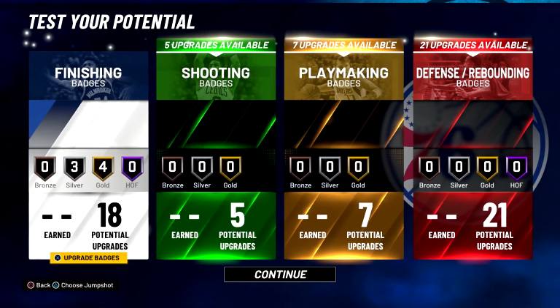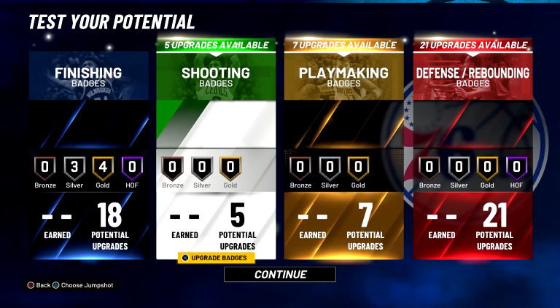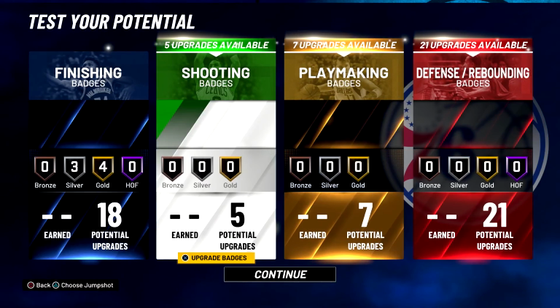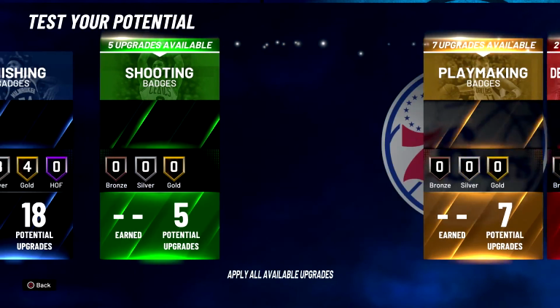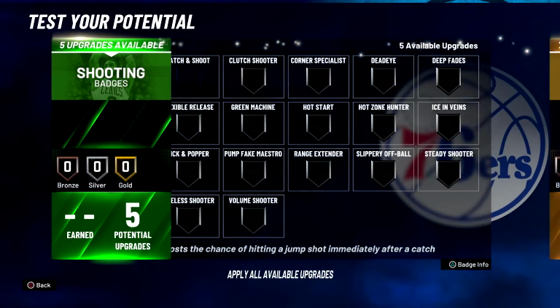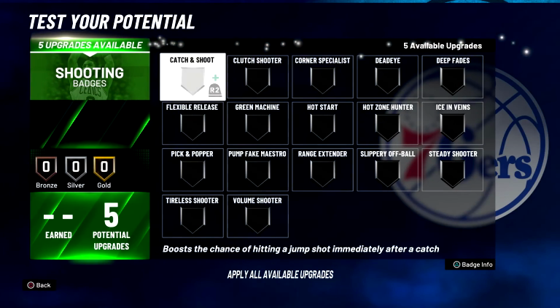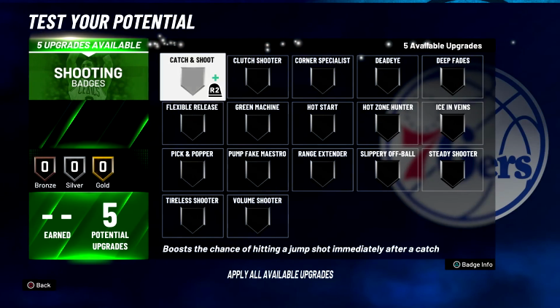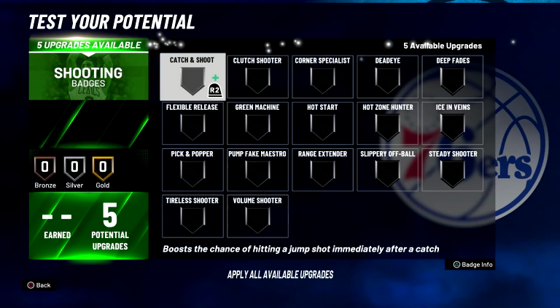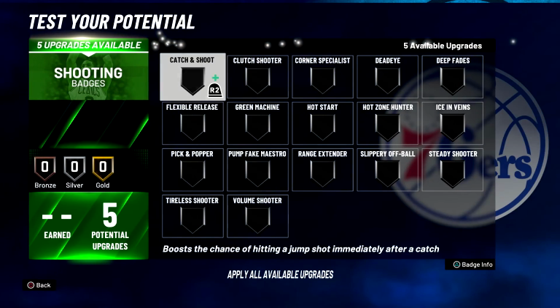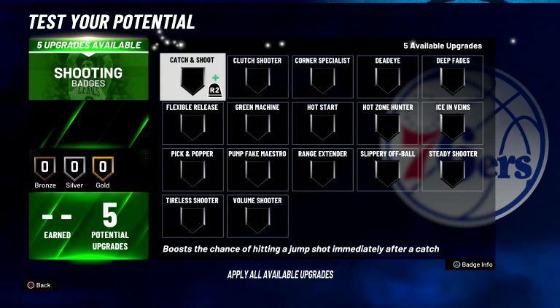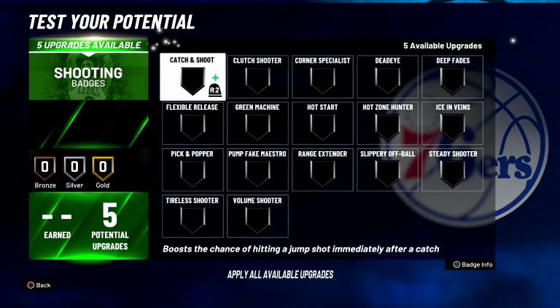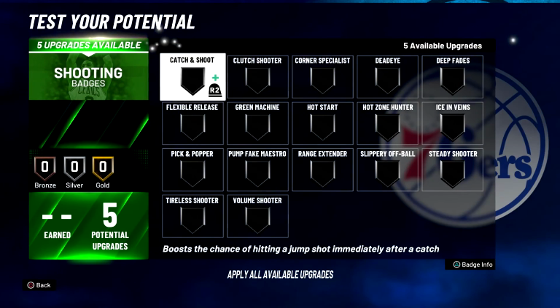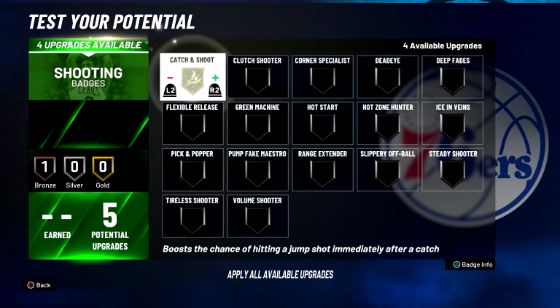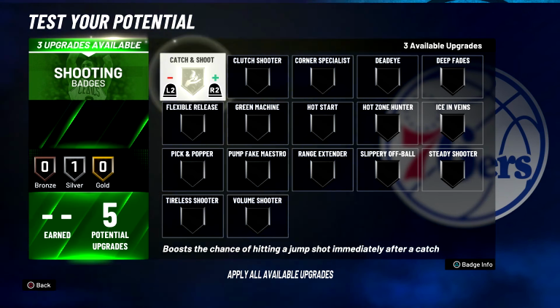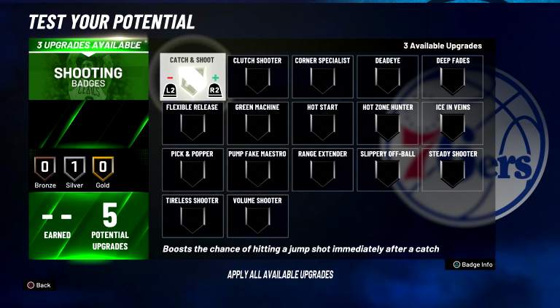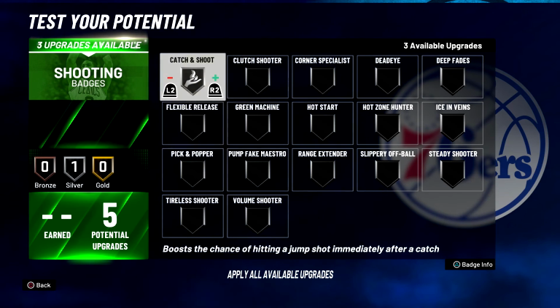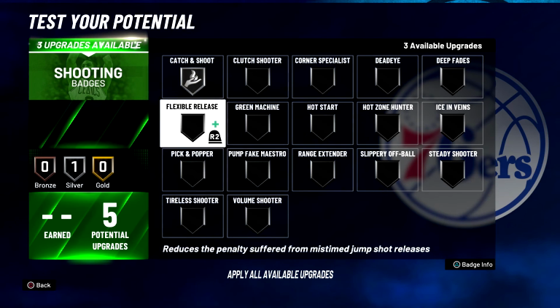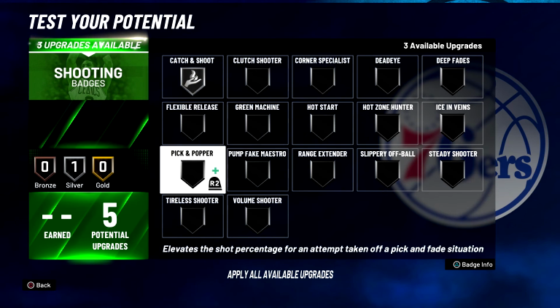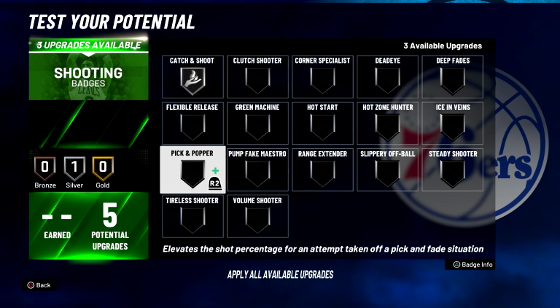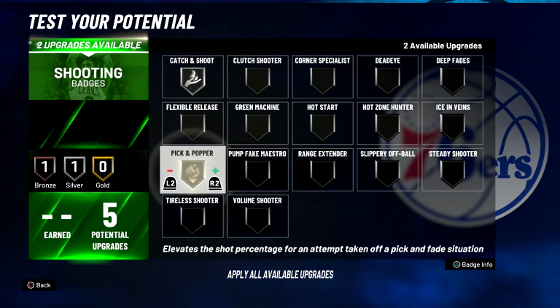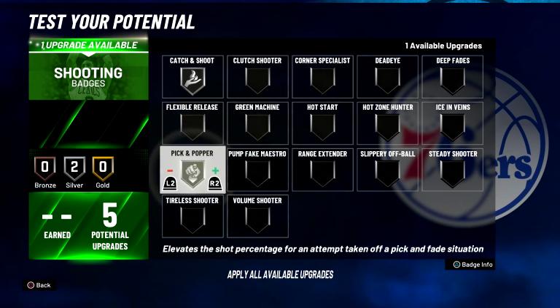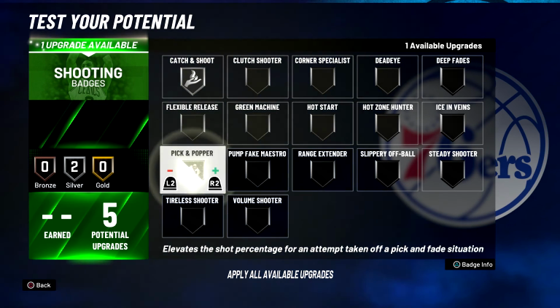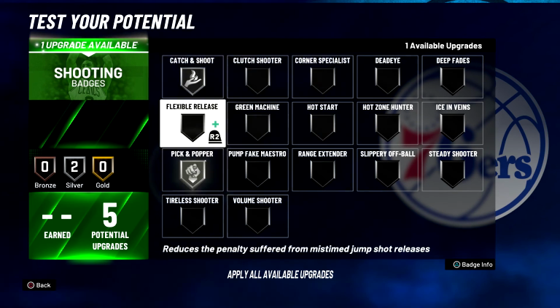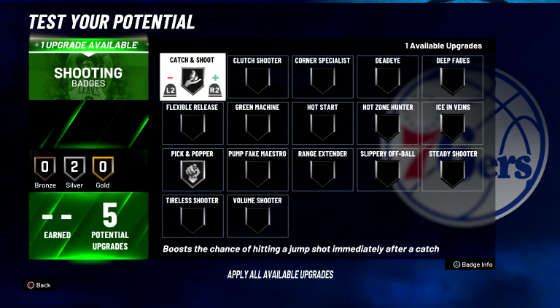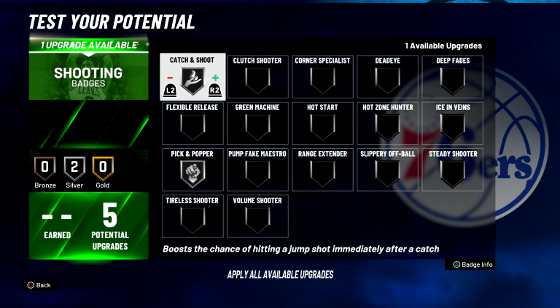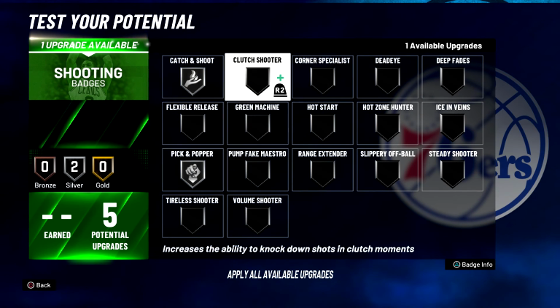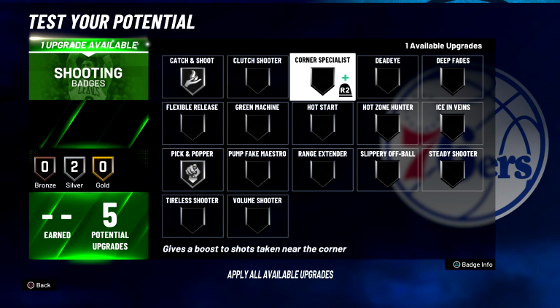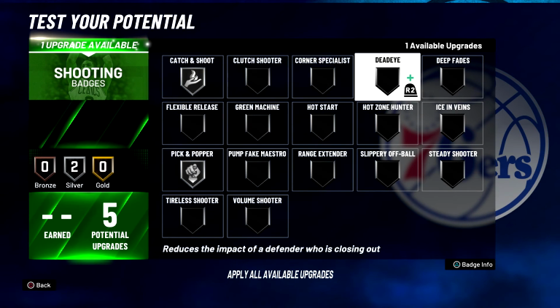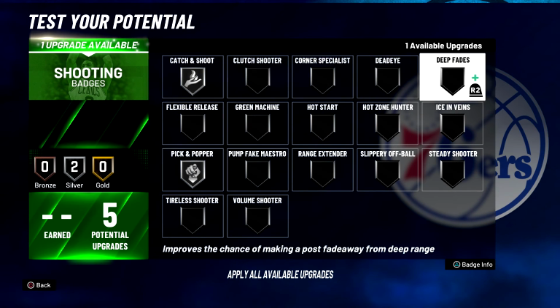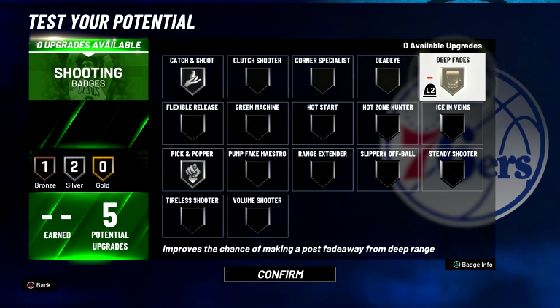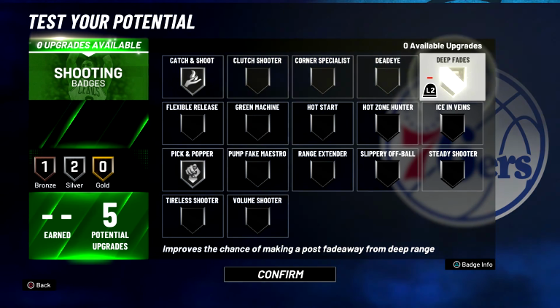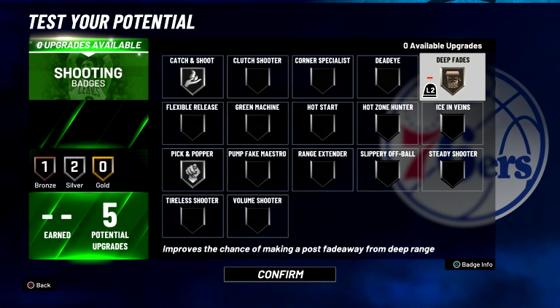For your shooting badges, you're going to put Catch and Shoot on silver, Pick and Popper on silver, and Deep Fades on bronze.